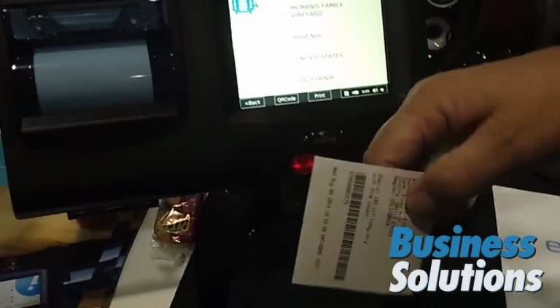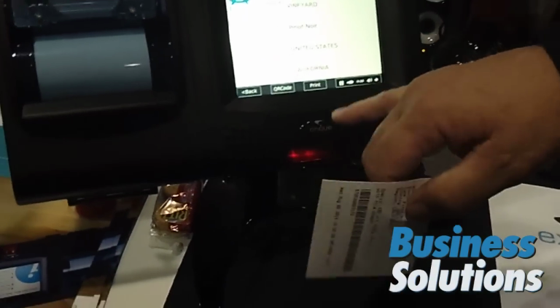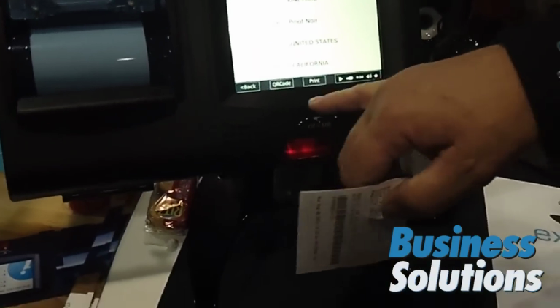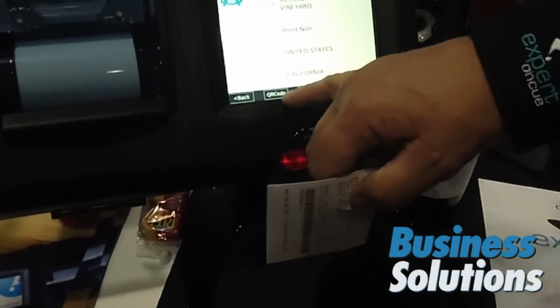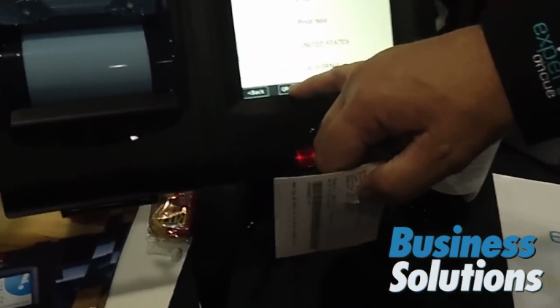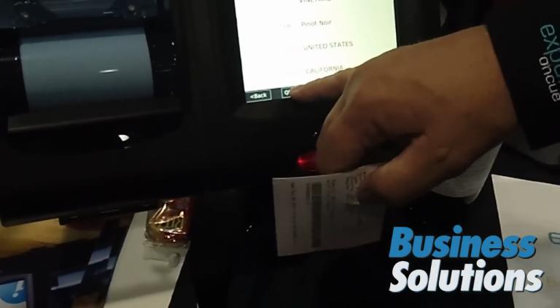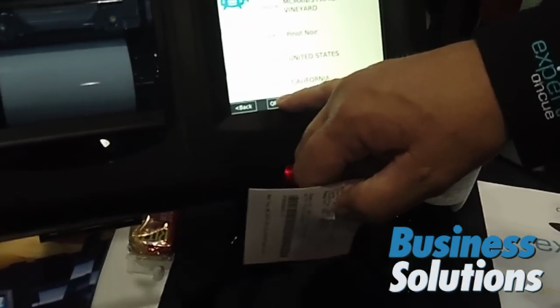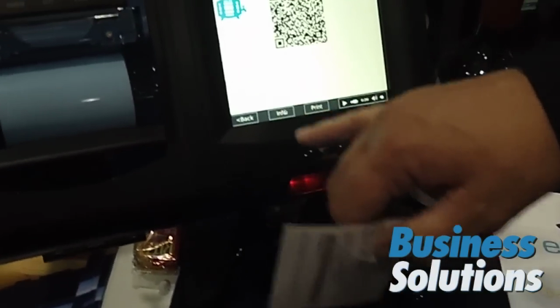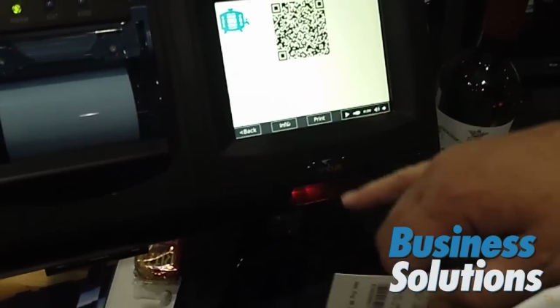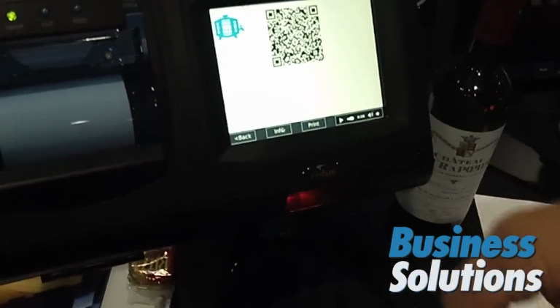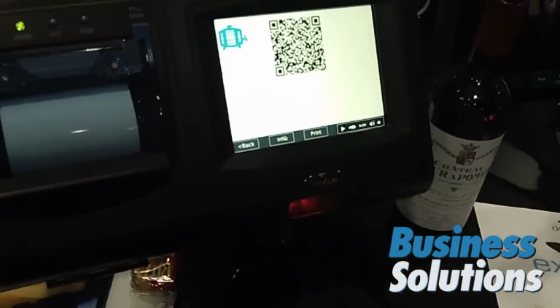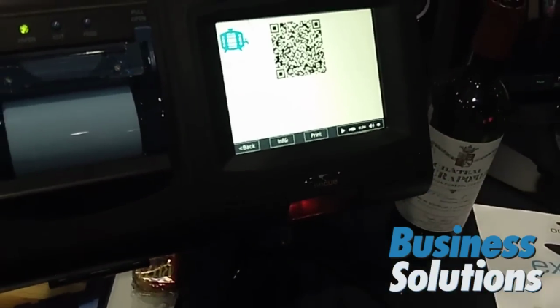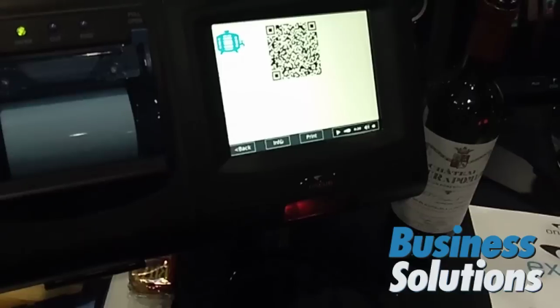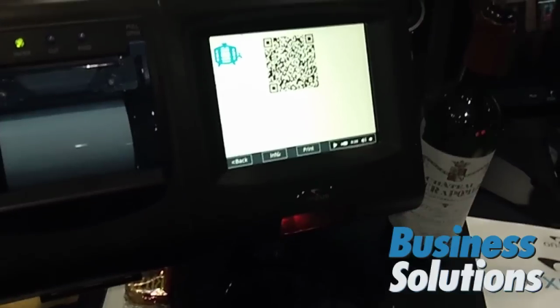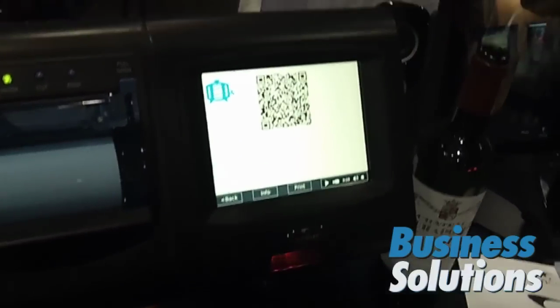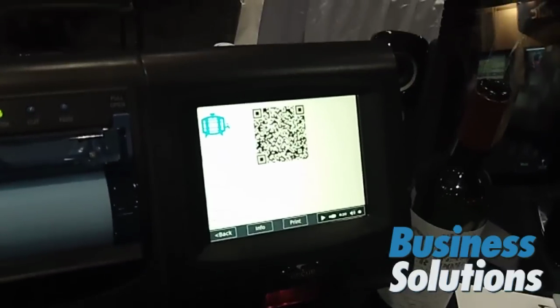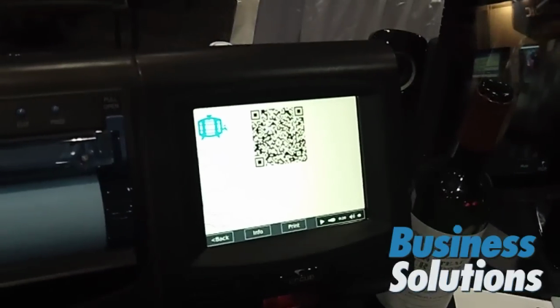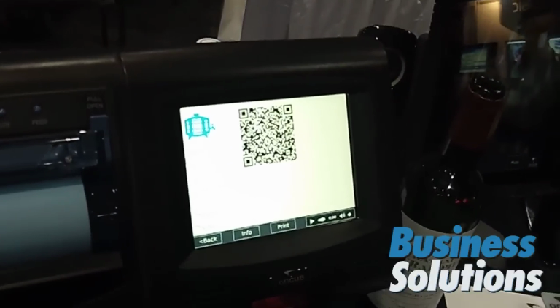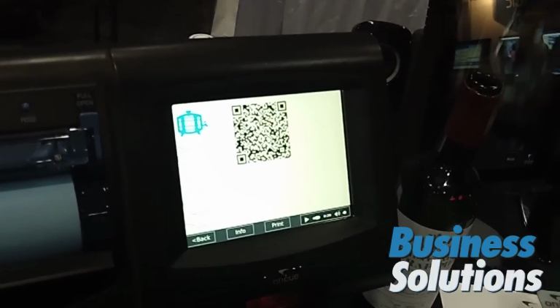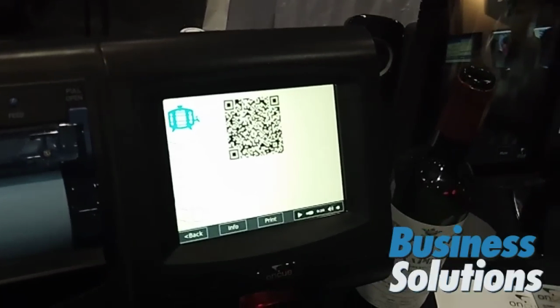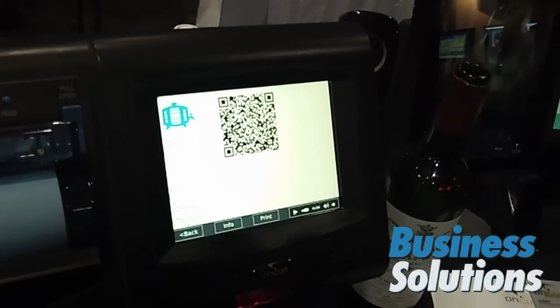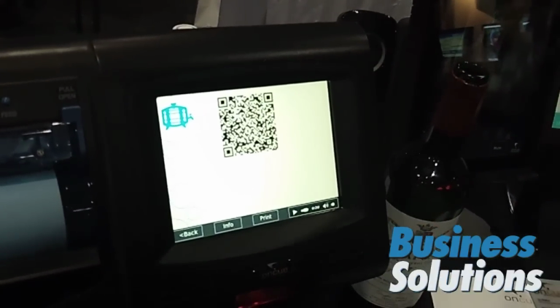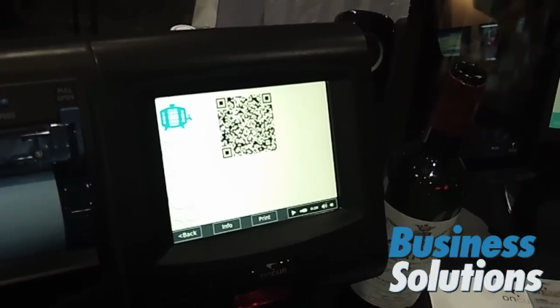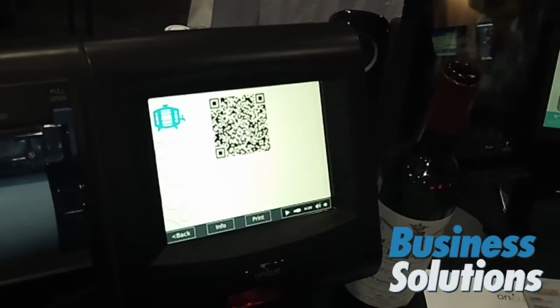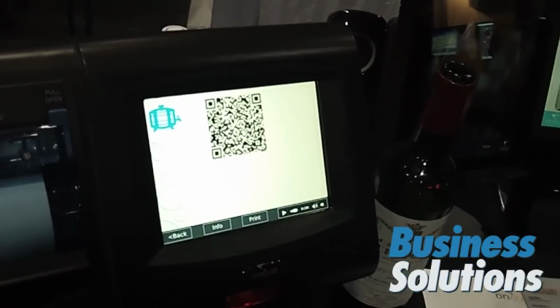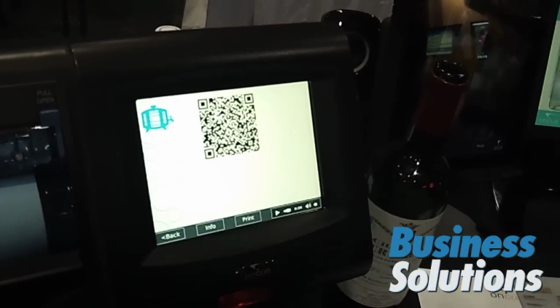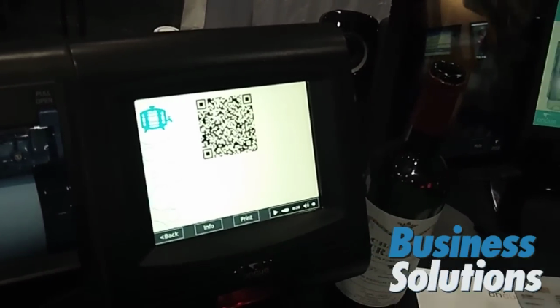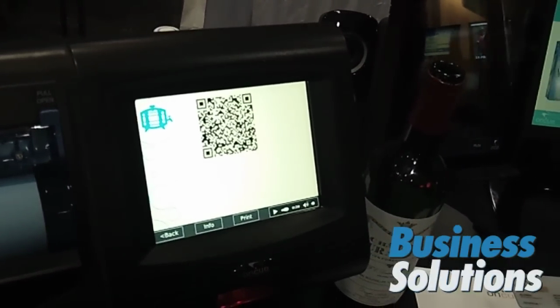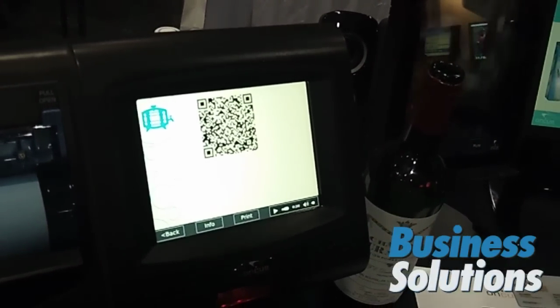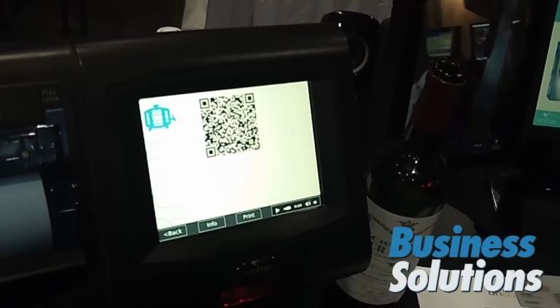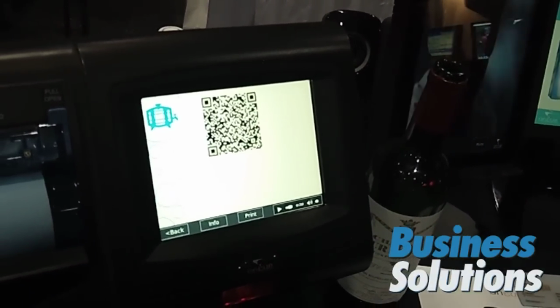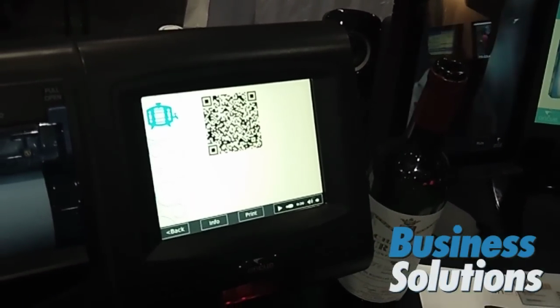I can also interact with a QR code and I can take my smartphone and then have this information on my phone.